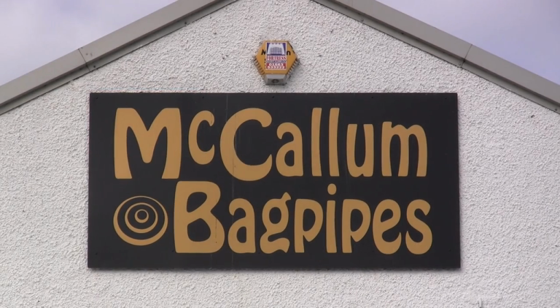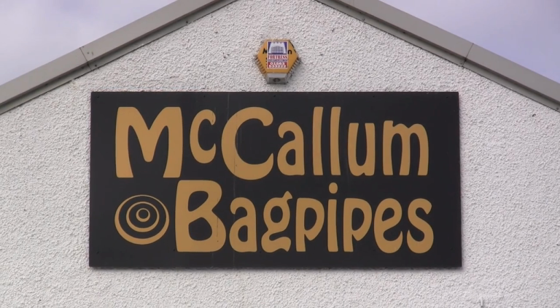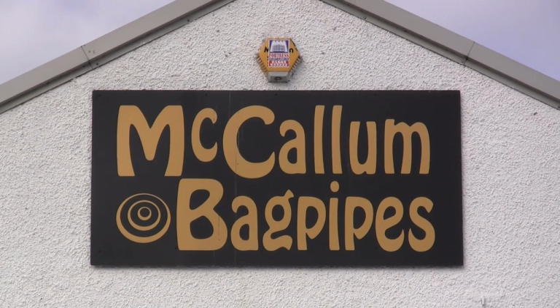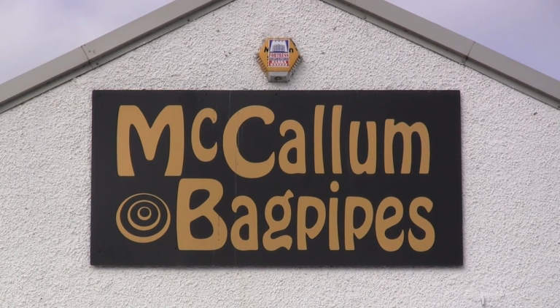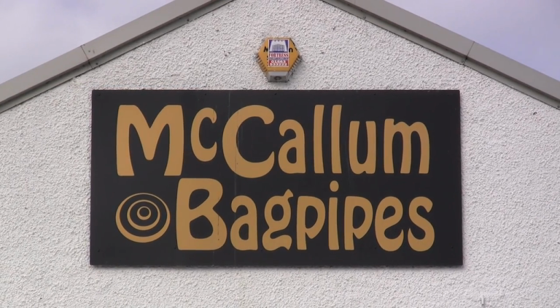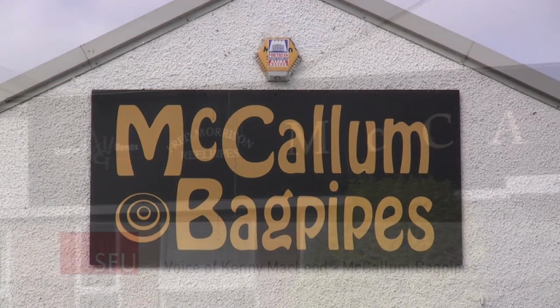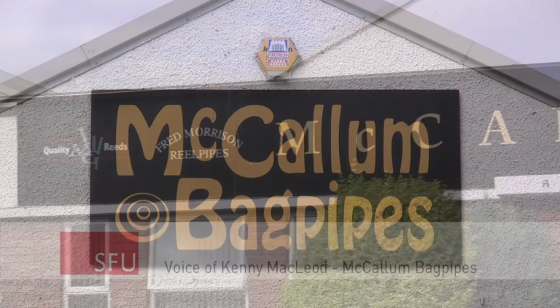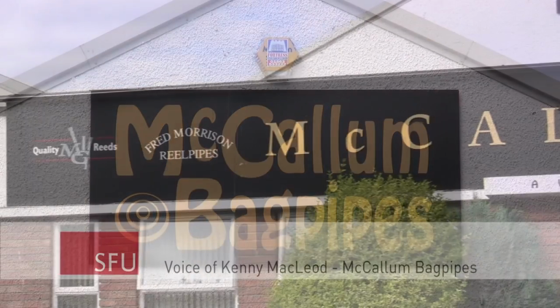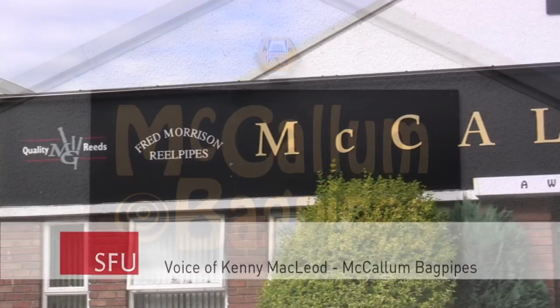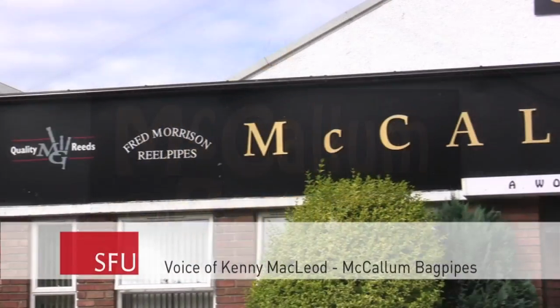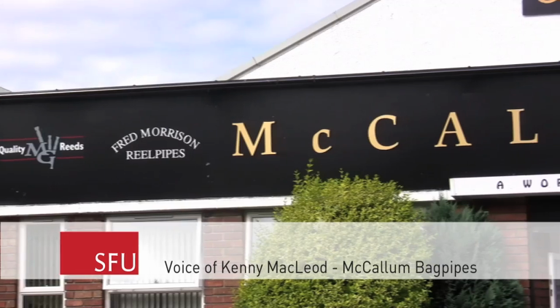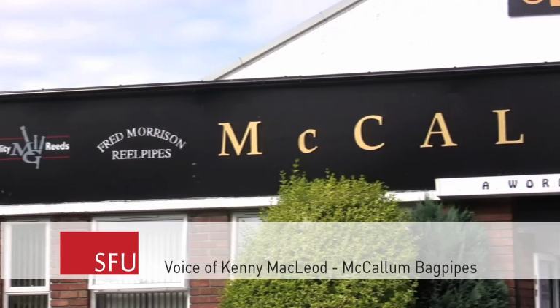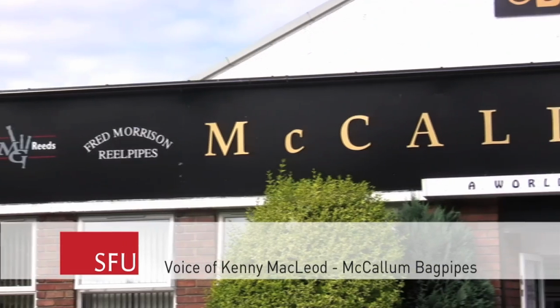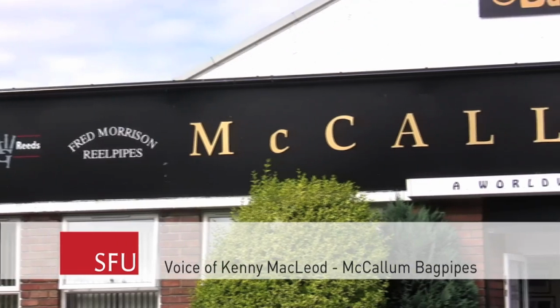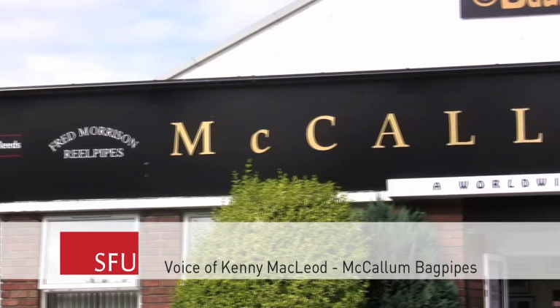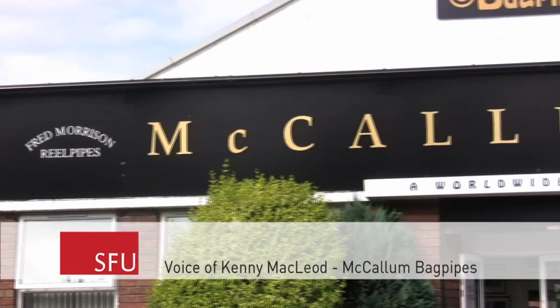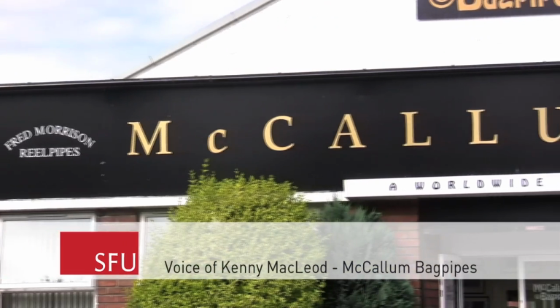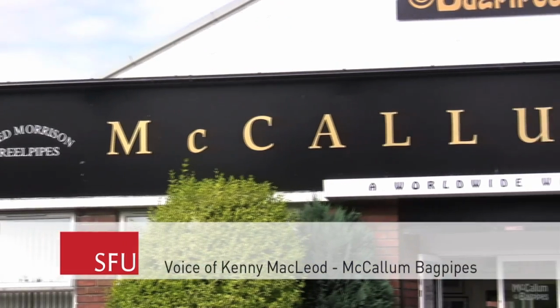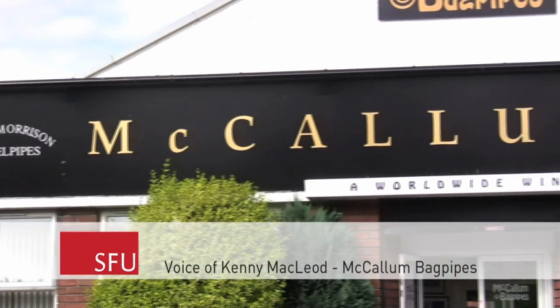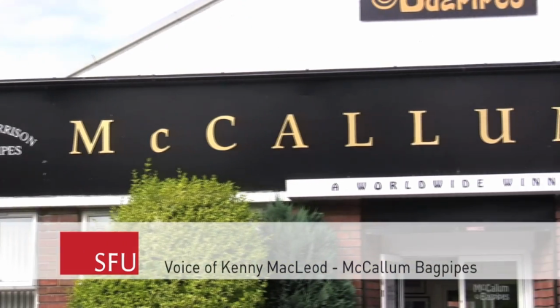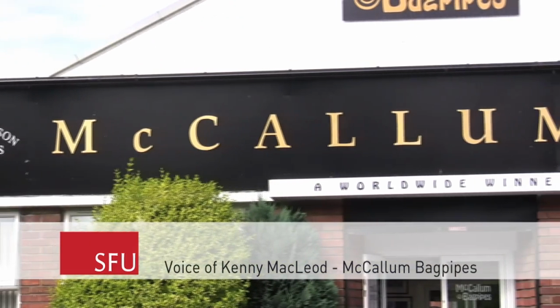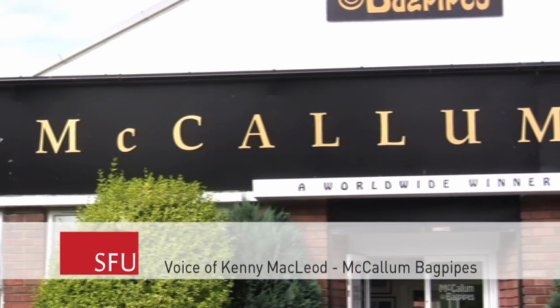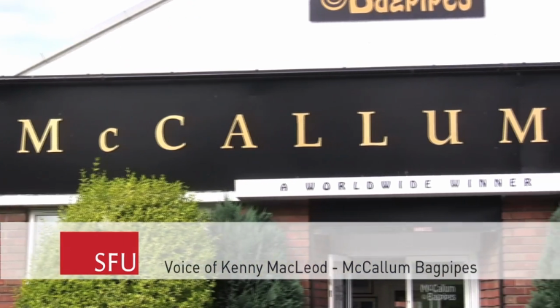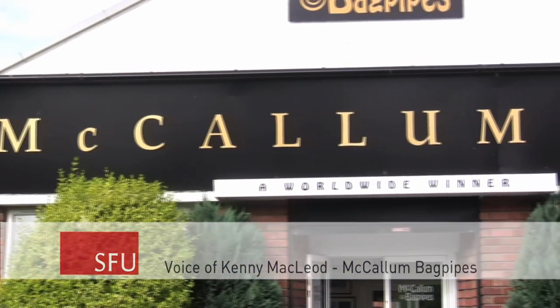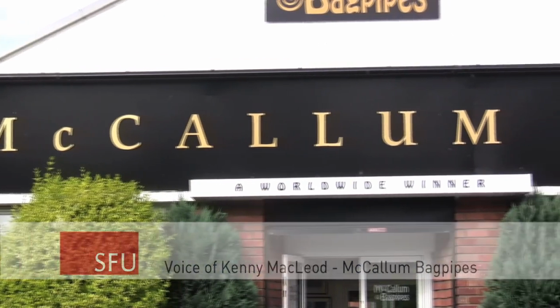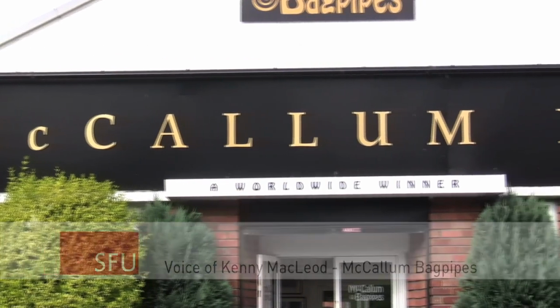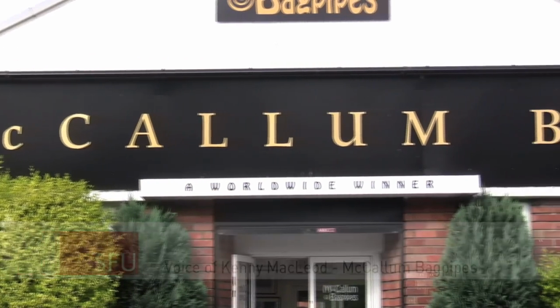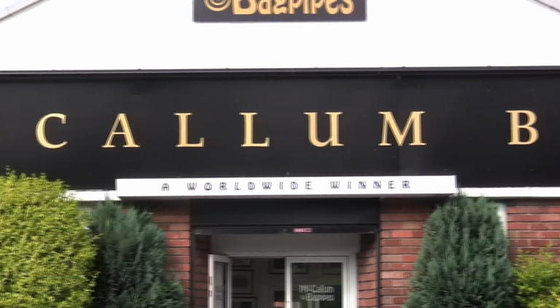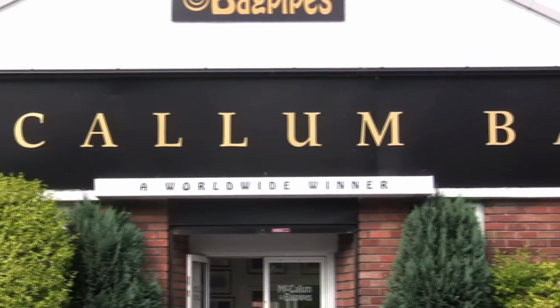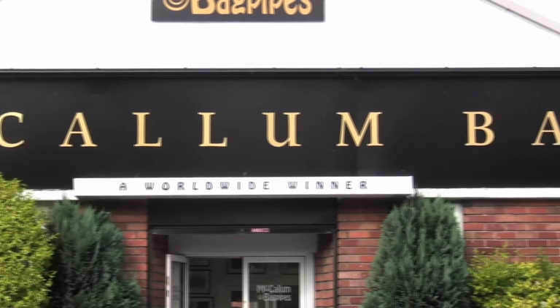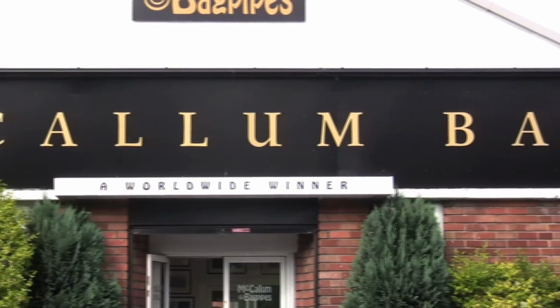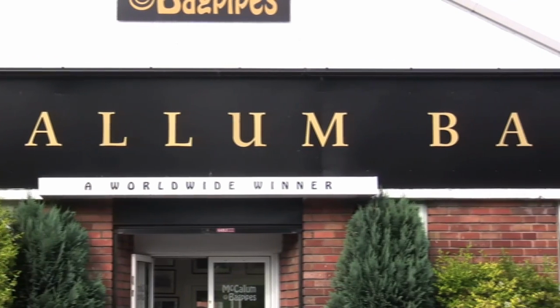We are McCallum Bagpipes, based in Kilmarnock, Scotland. Myself and Stuart McCallum — I'm Kenny MacLeod.